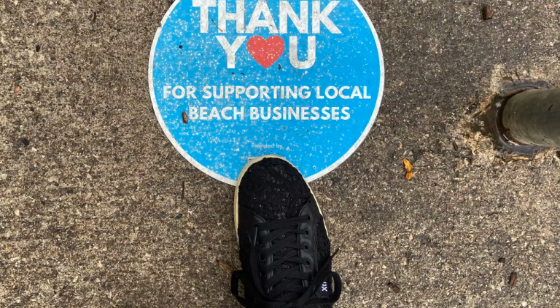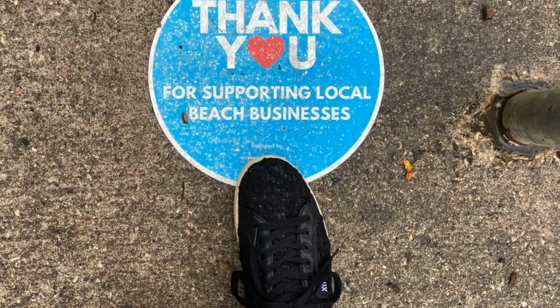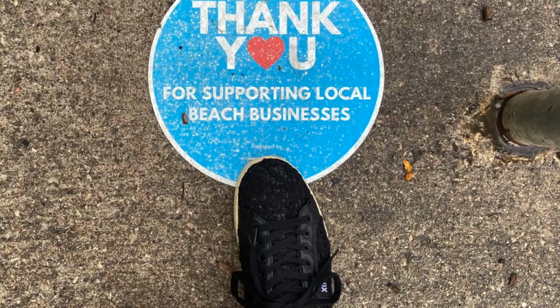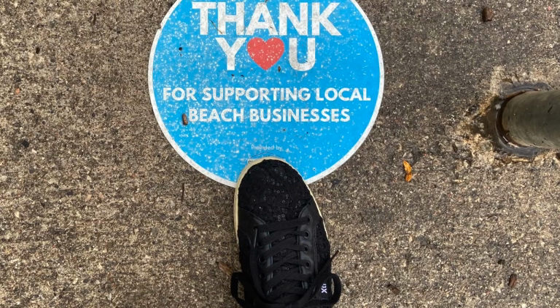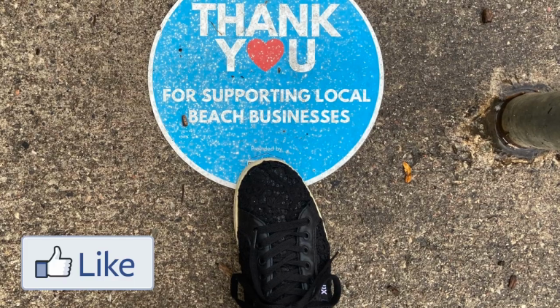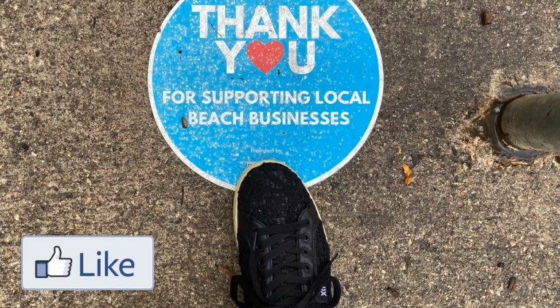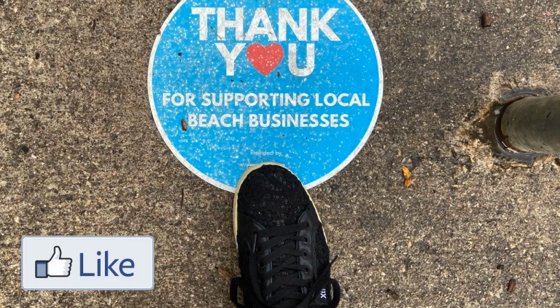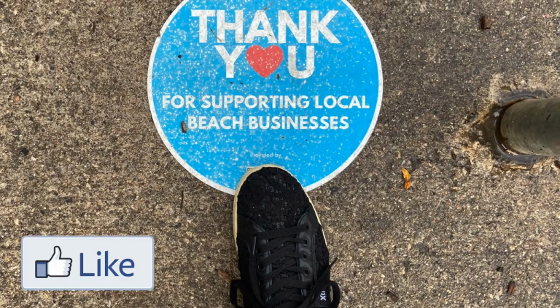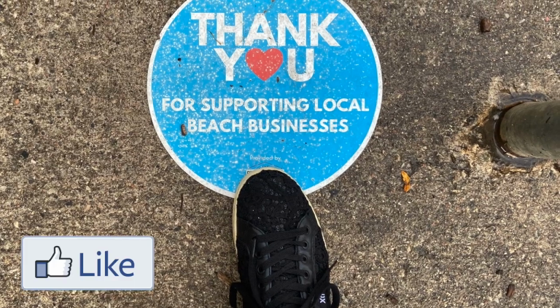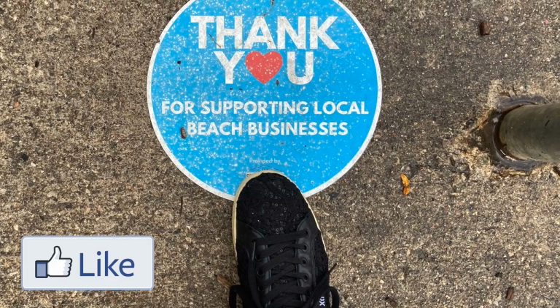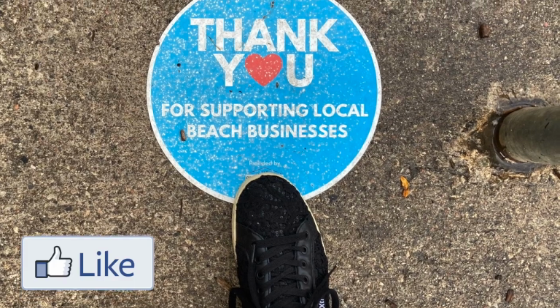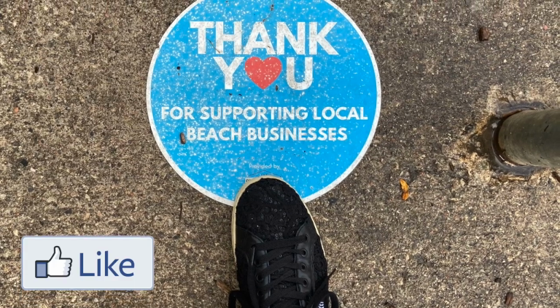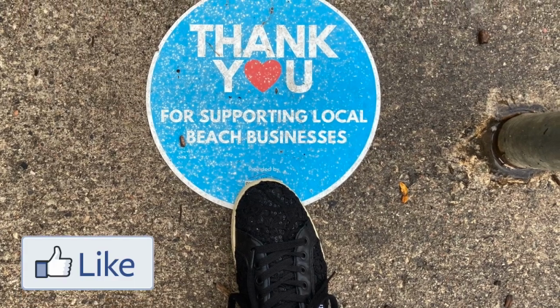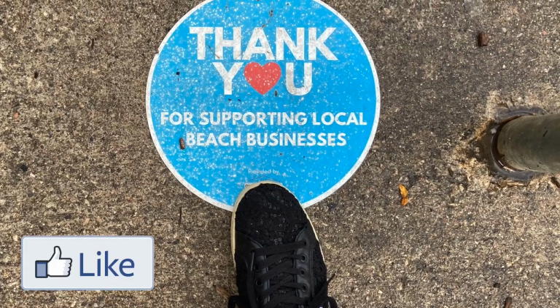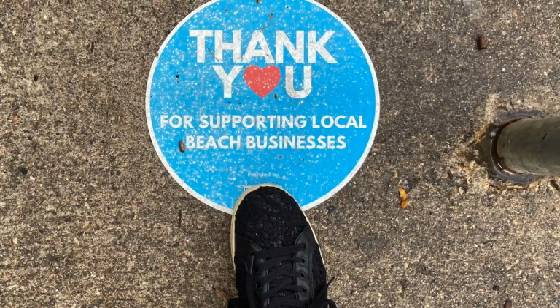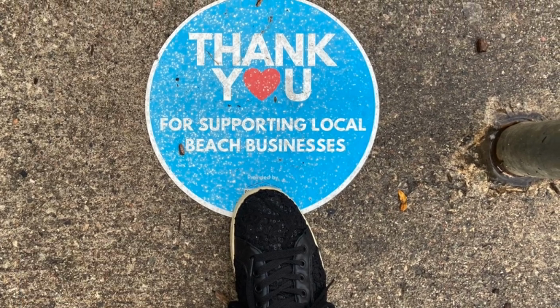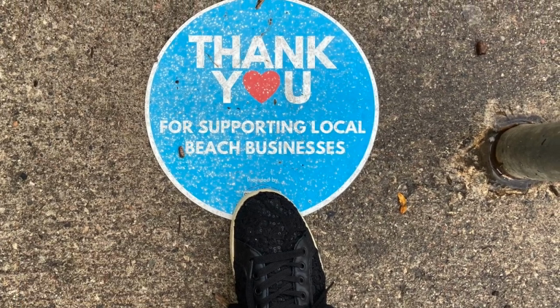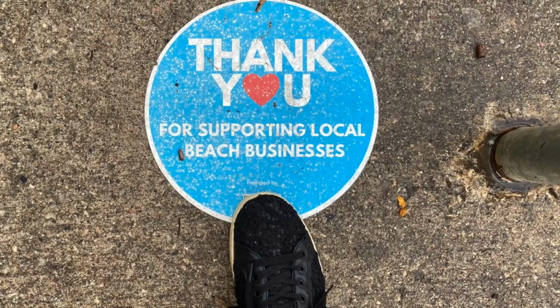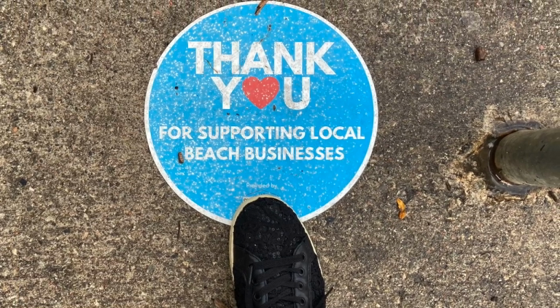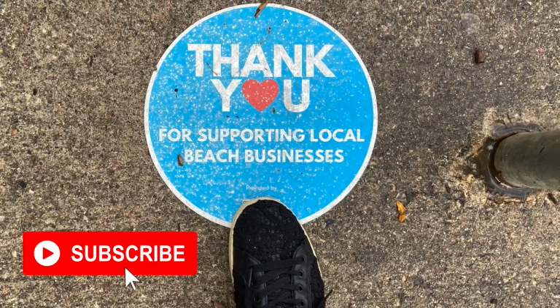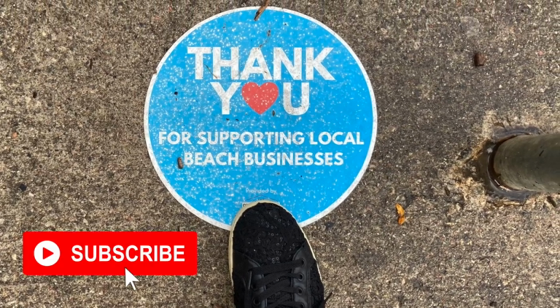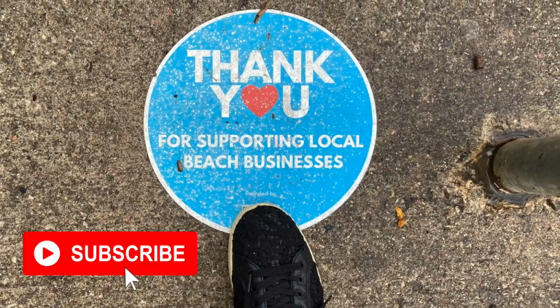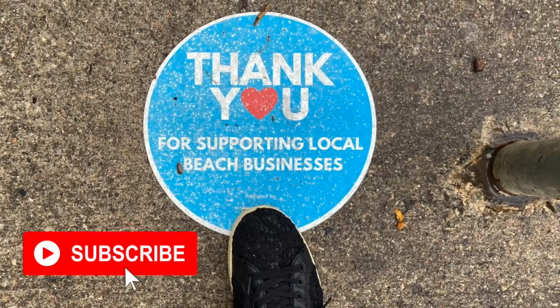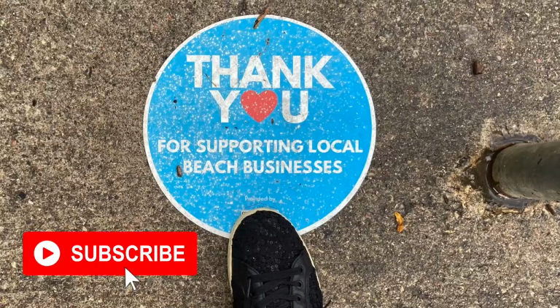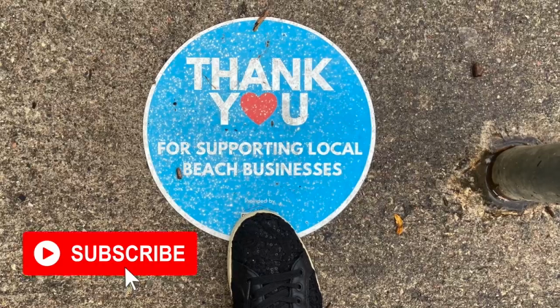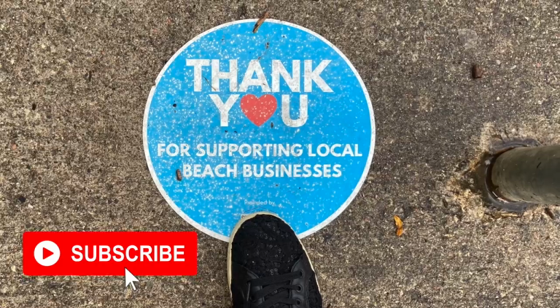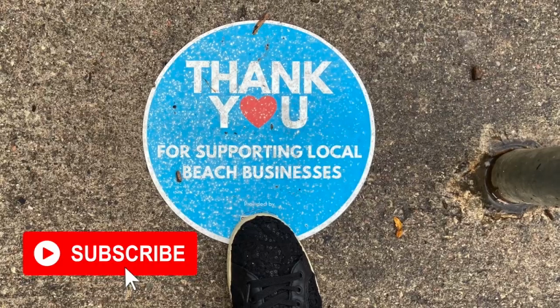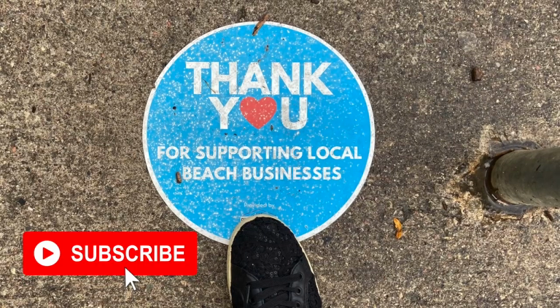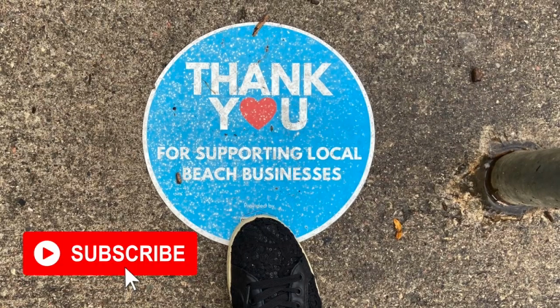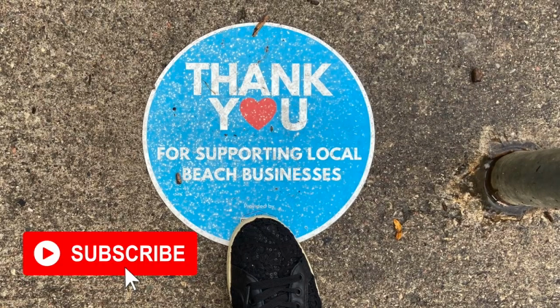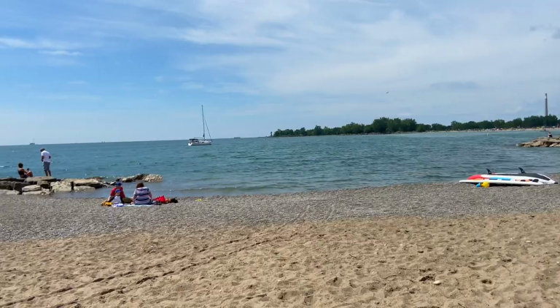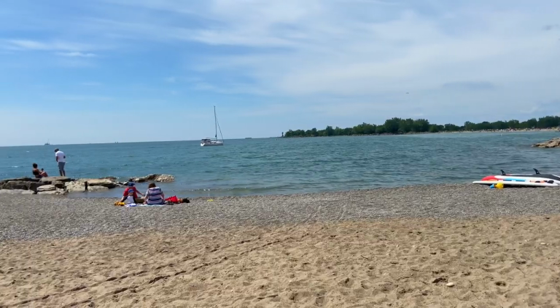I hope you liked this video. Thank you so much for watching. See you next time. Bye!